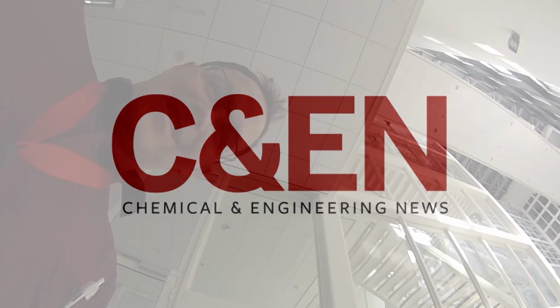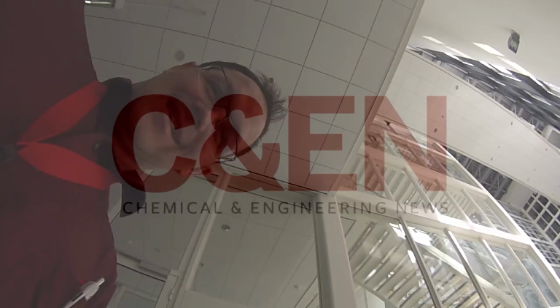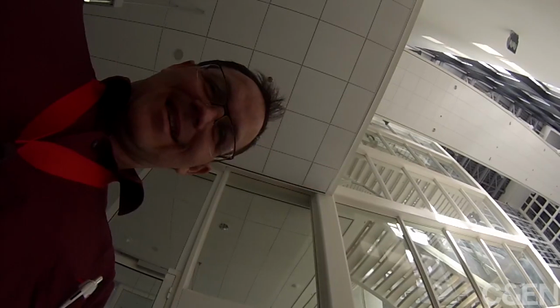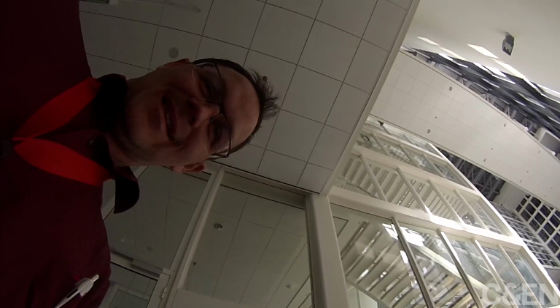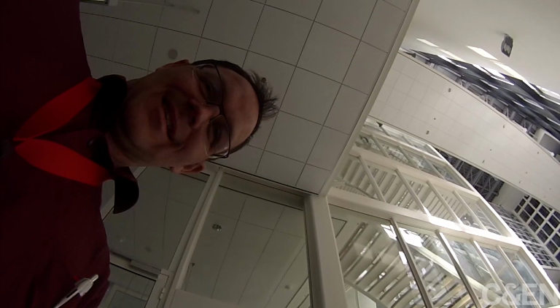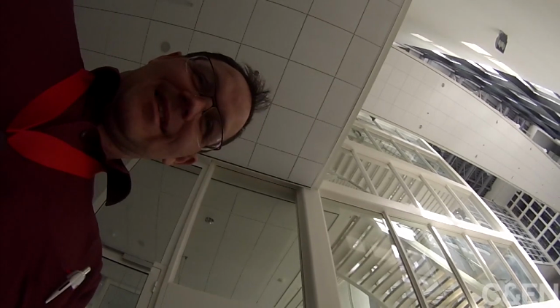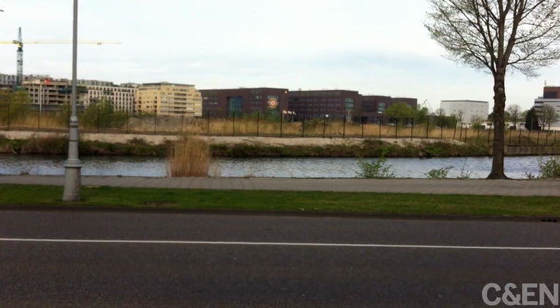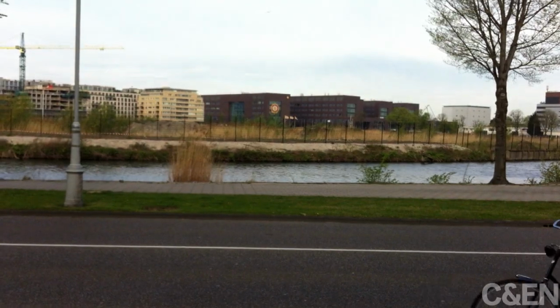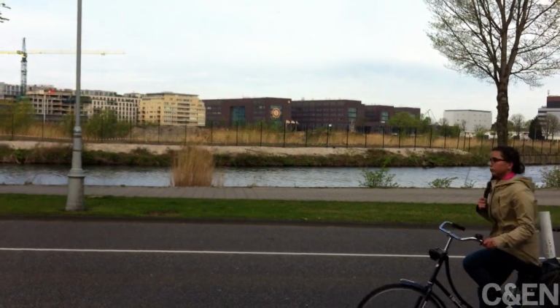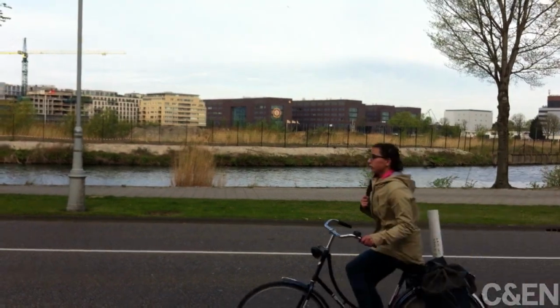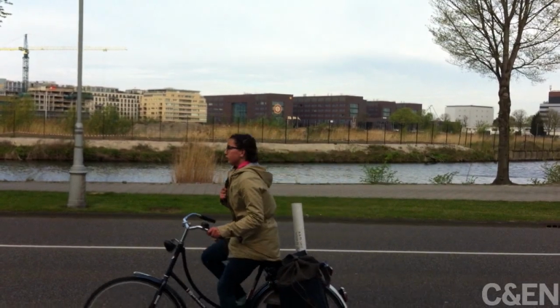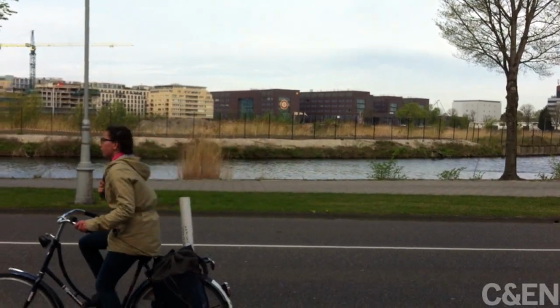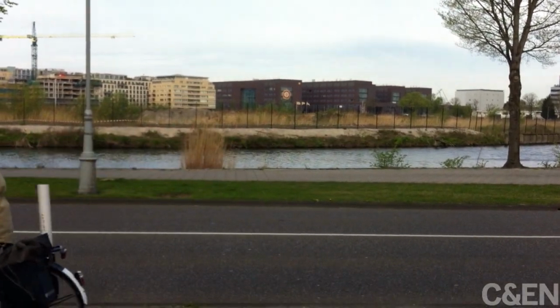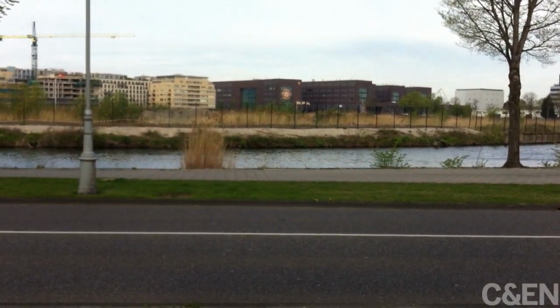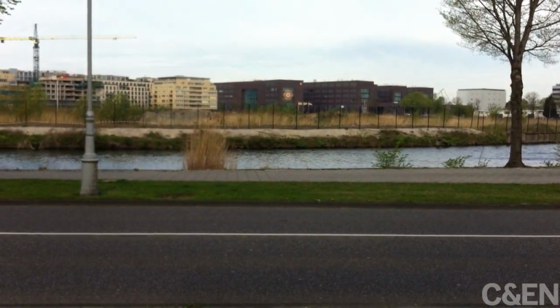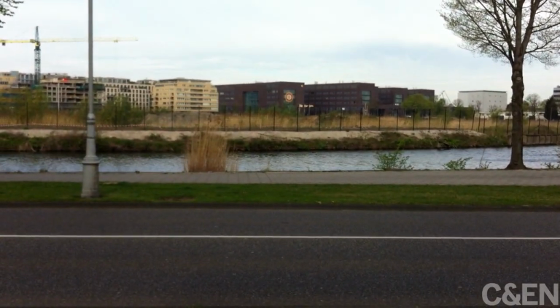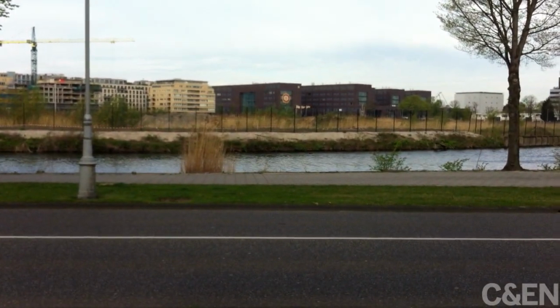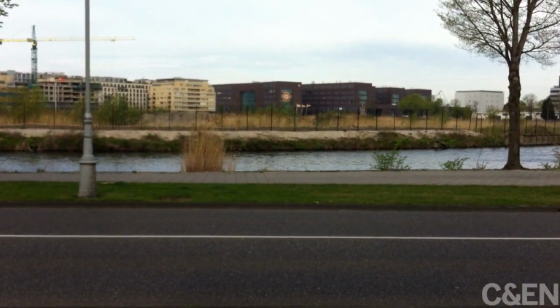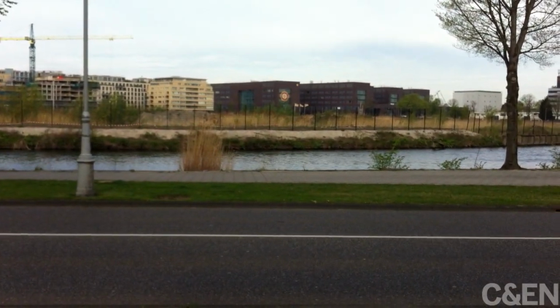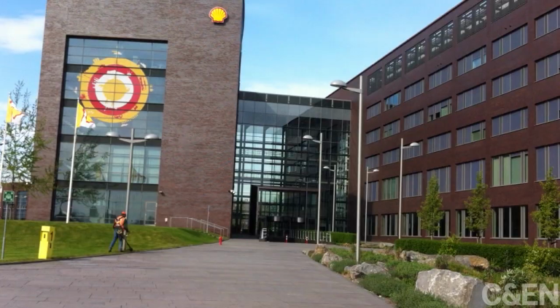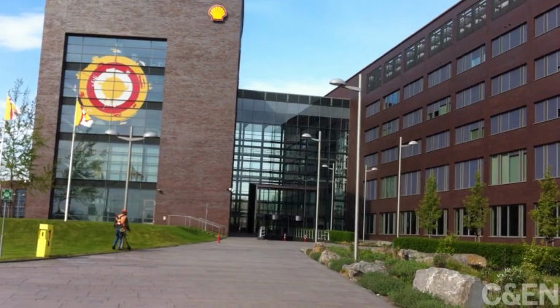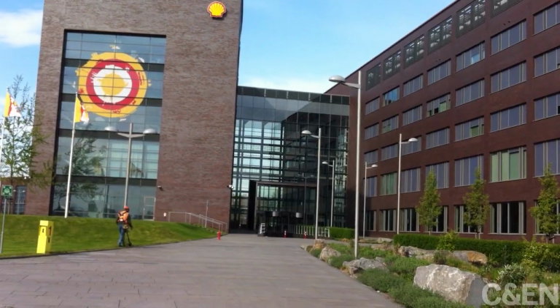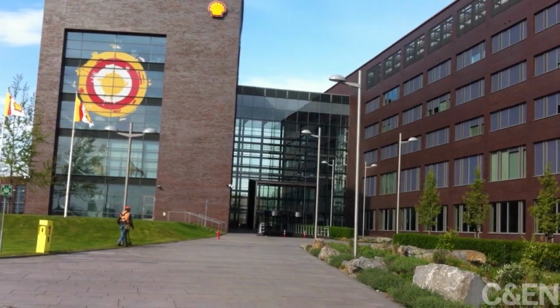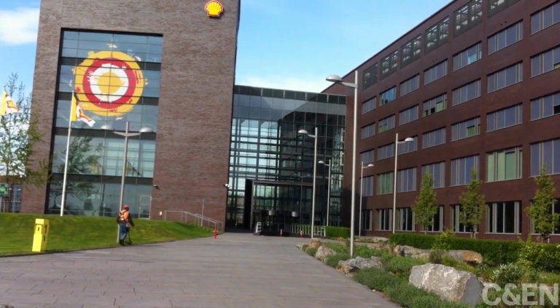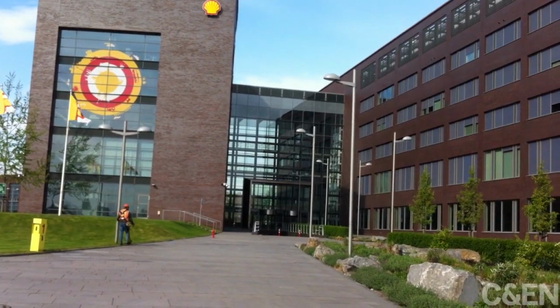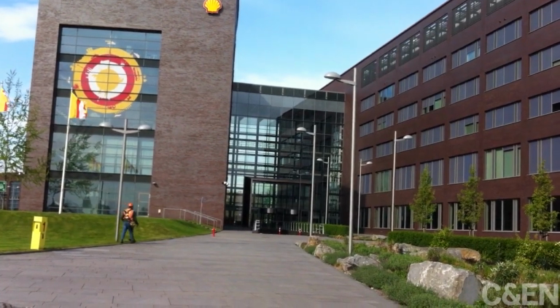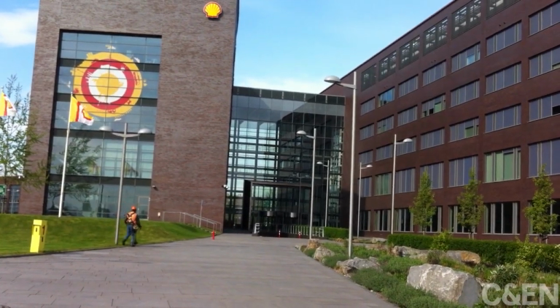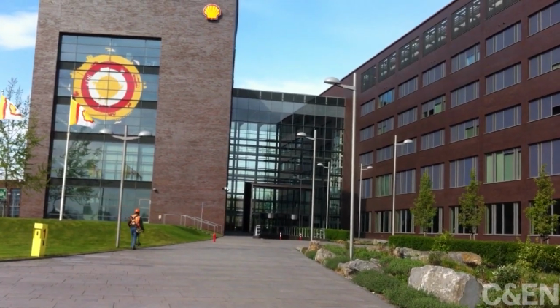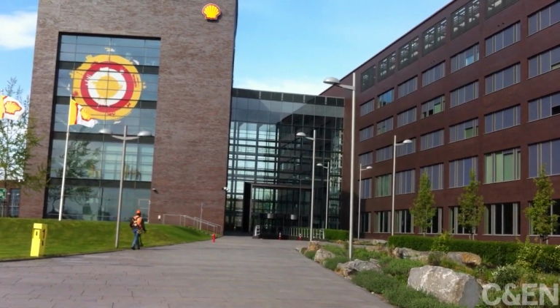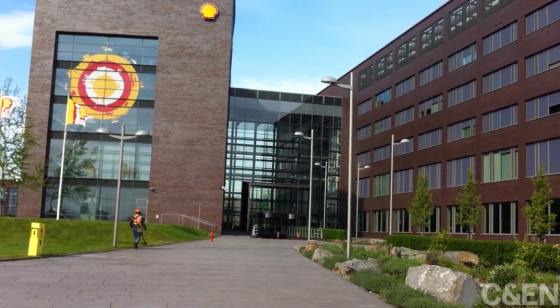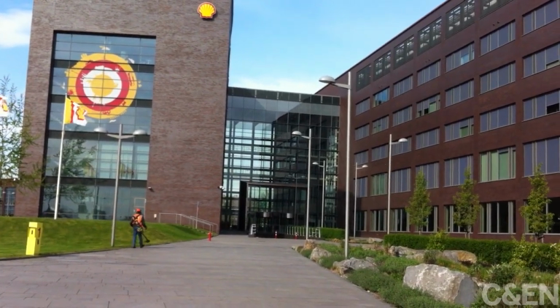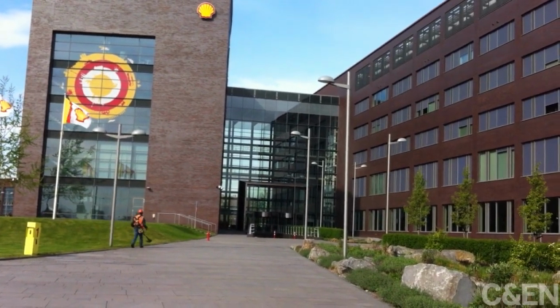I'm Alex Scott and today I'm going inside an open plant lab built by Shell, the energy and chemicals company, here in Amsterdam.